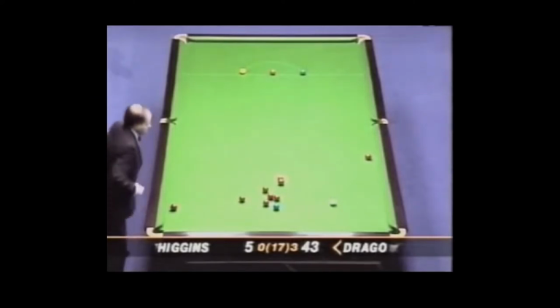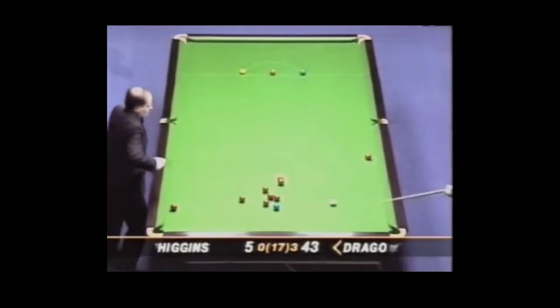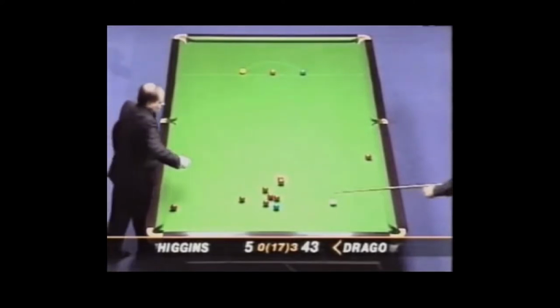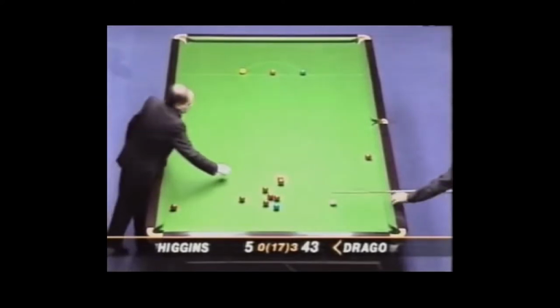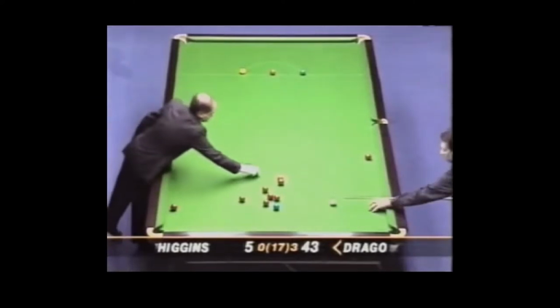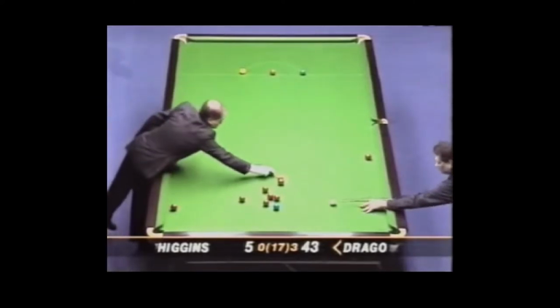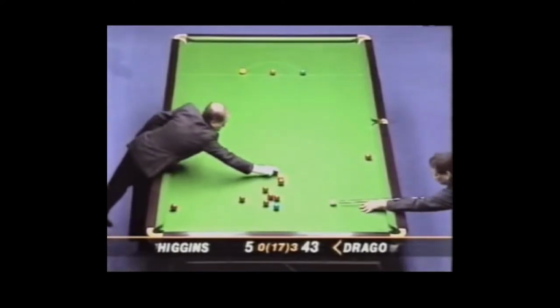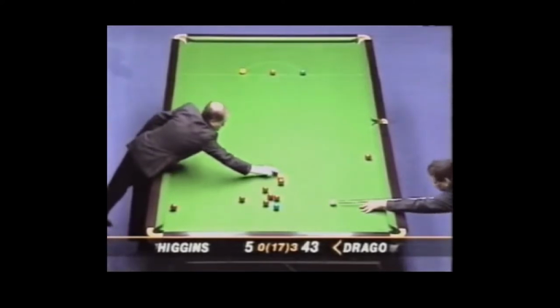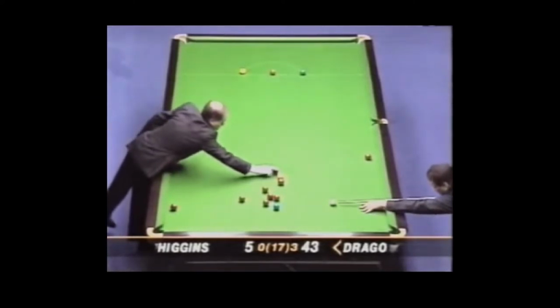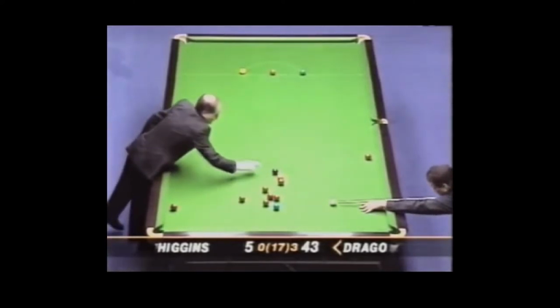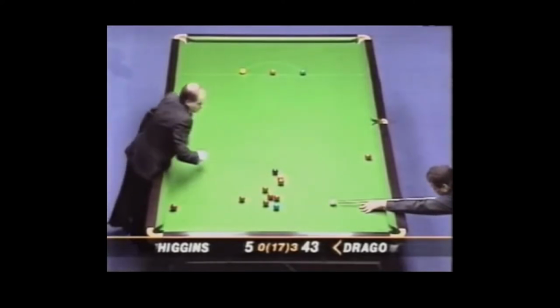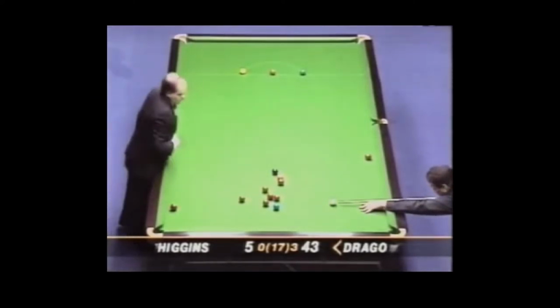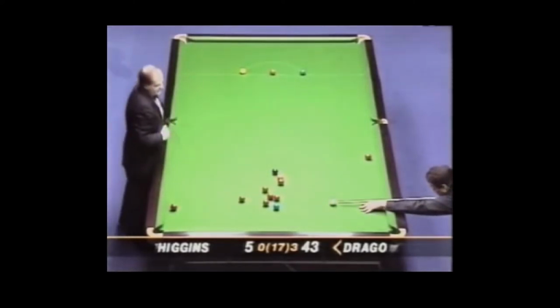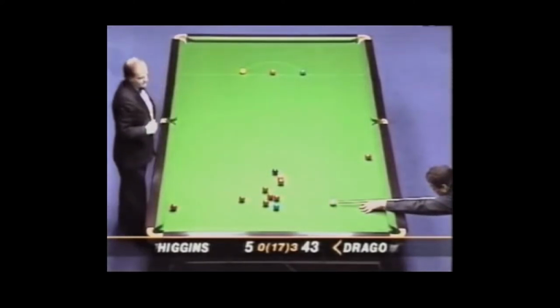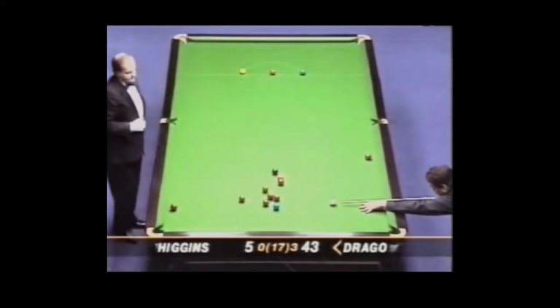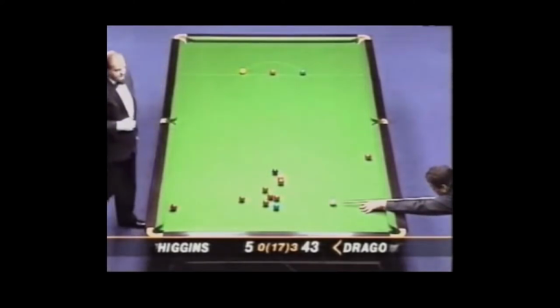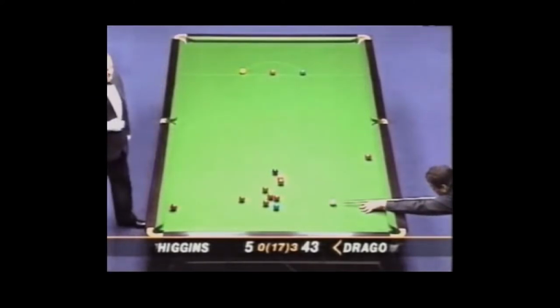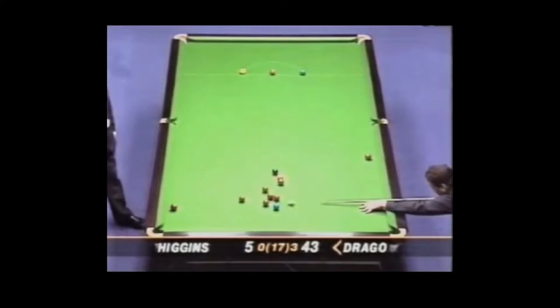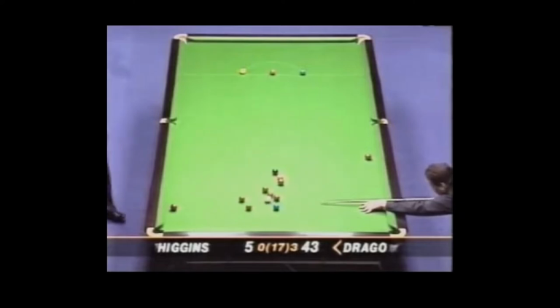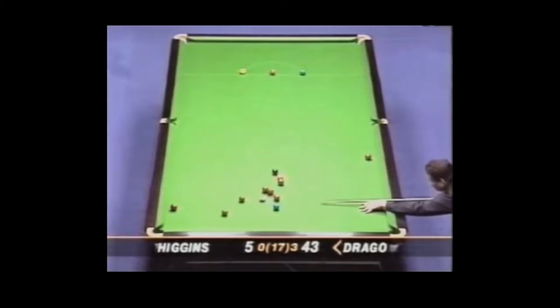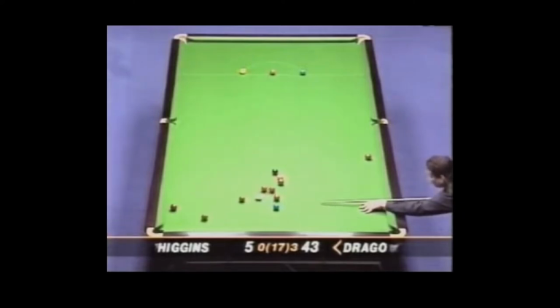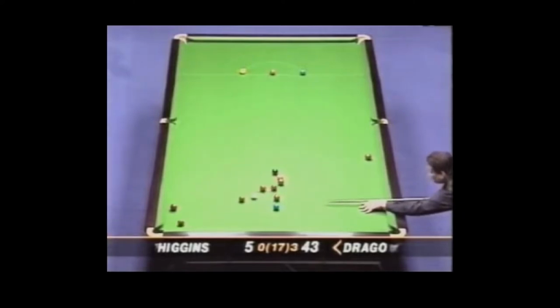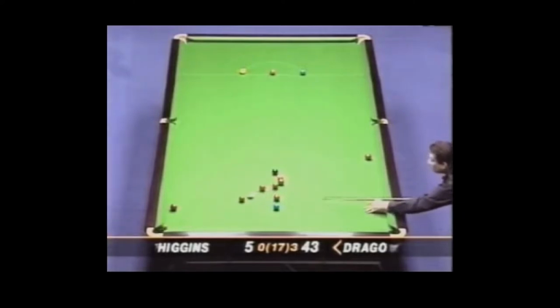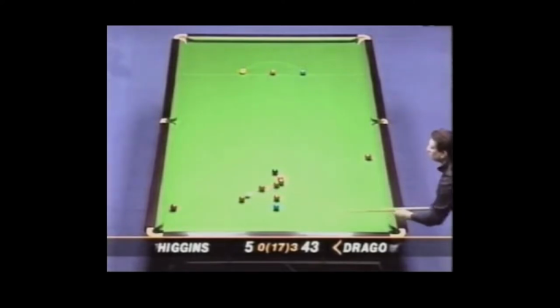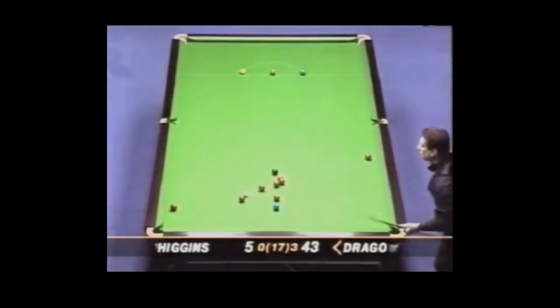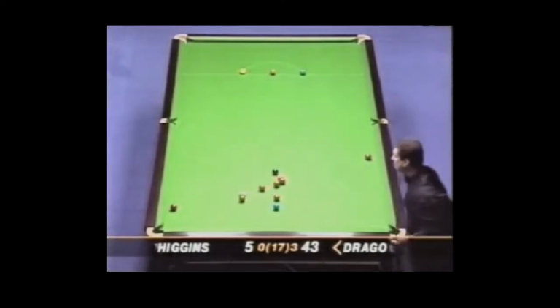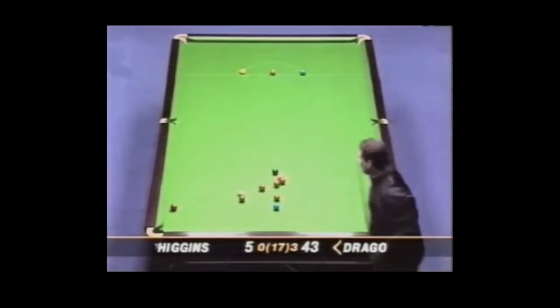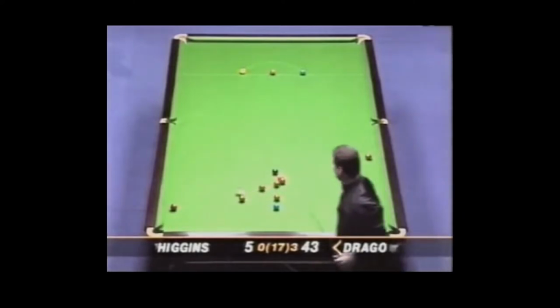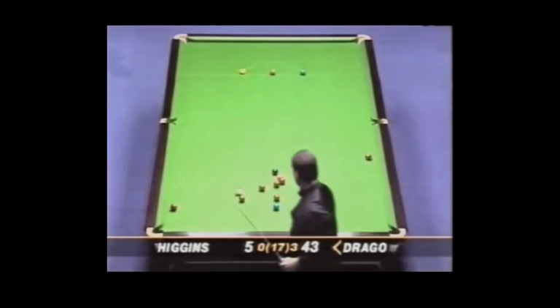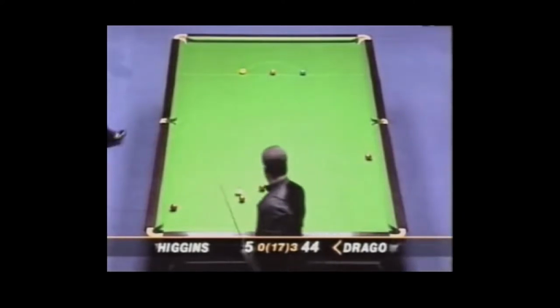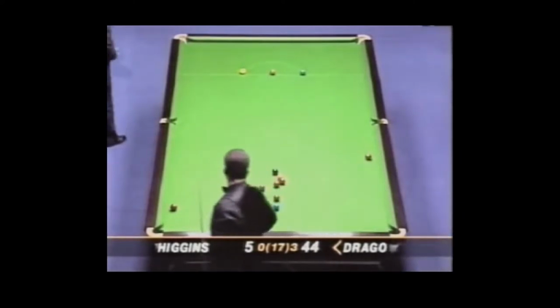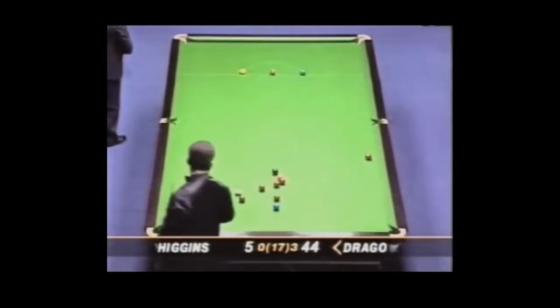Well, one good positional shot from this red, and the frame could be as good as 17.